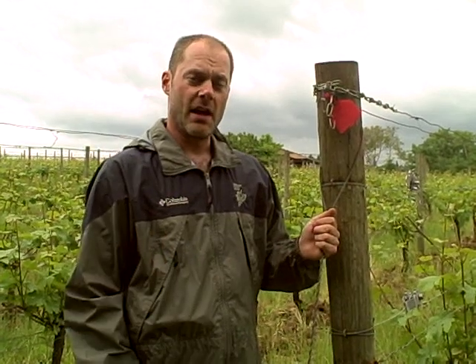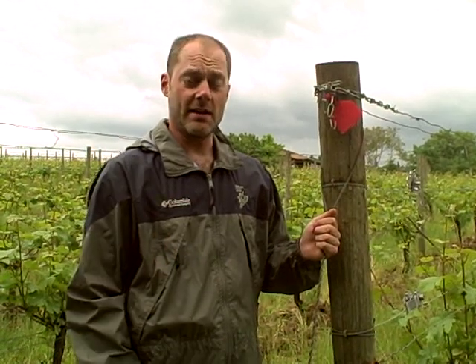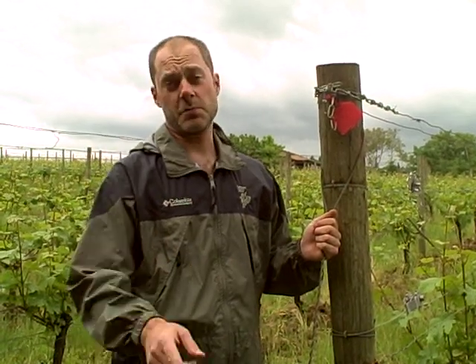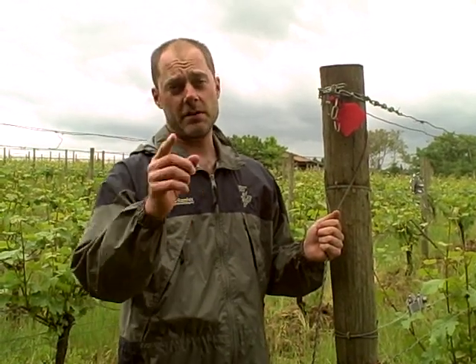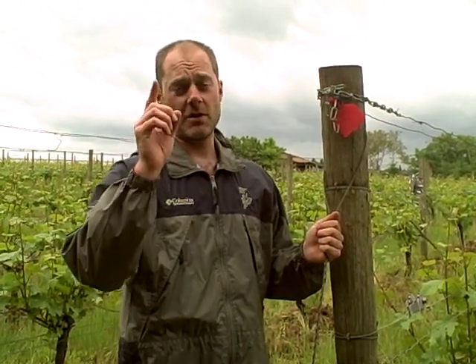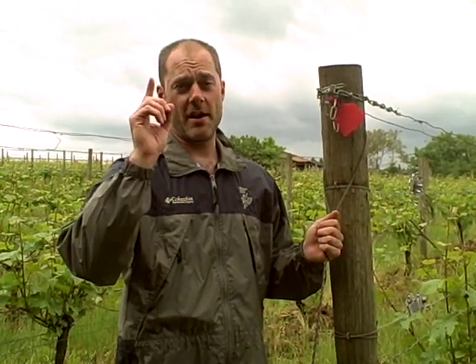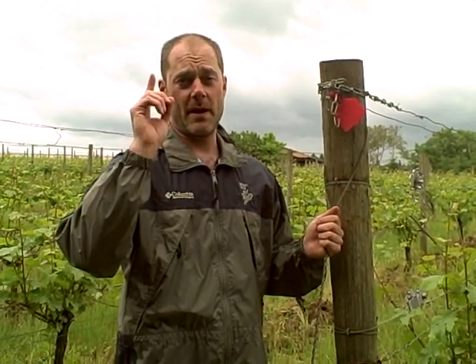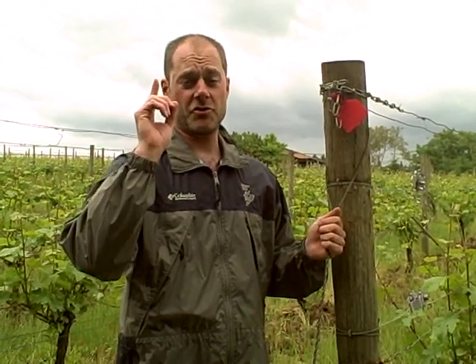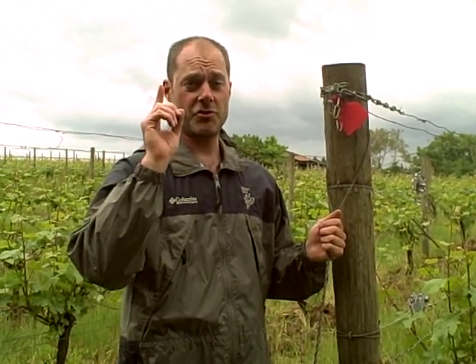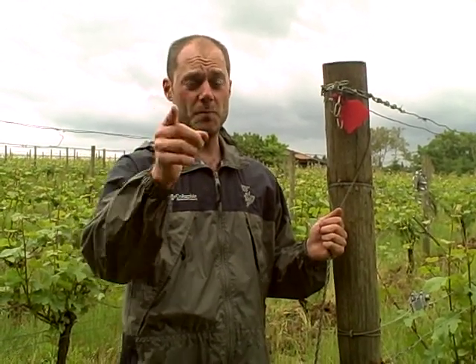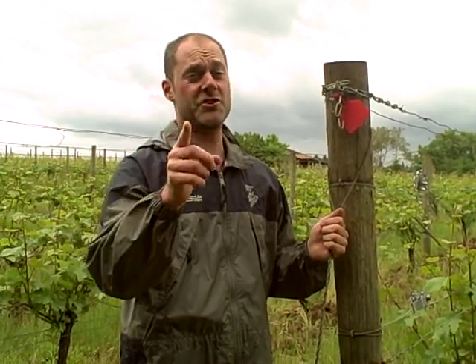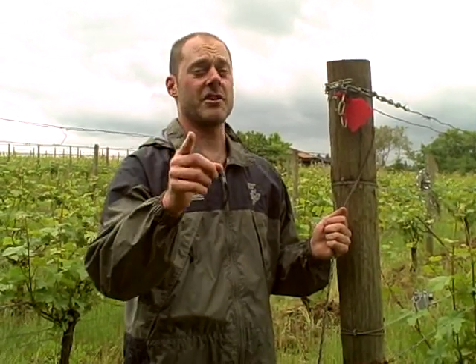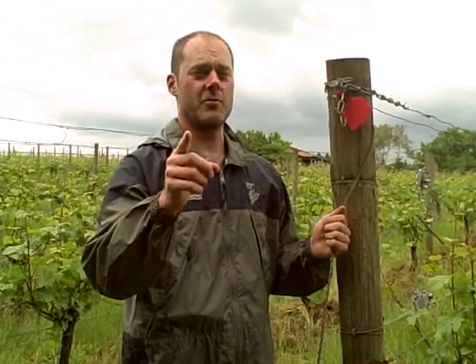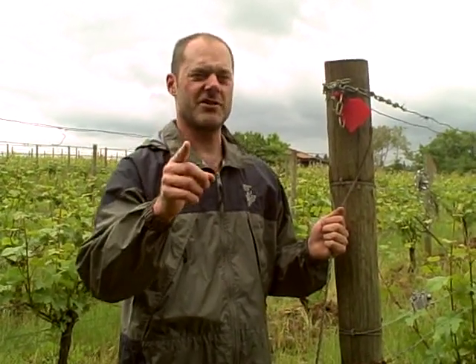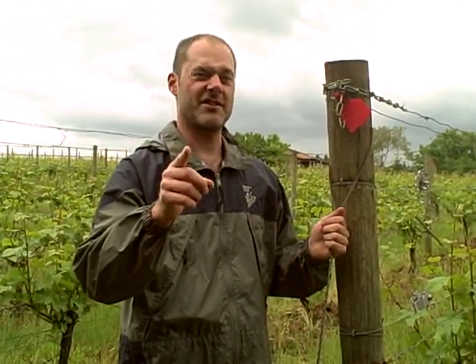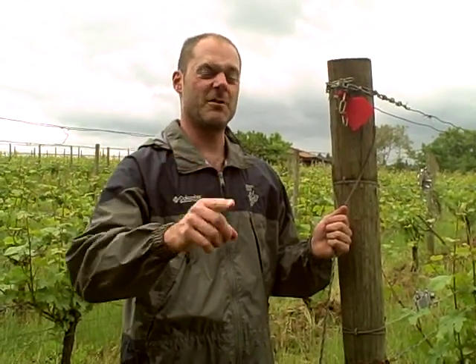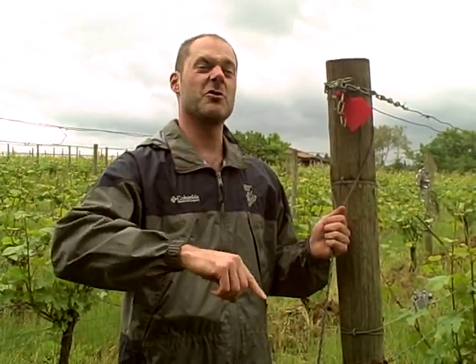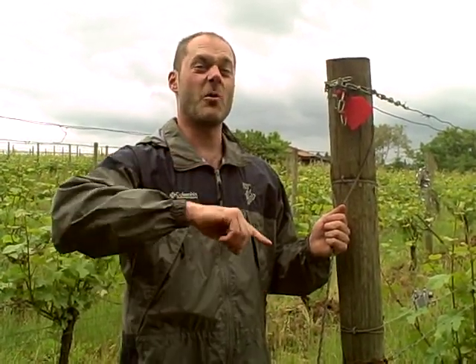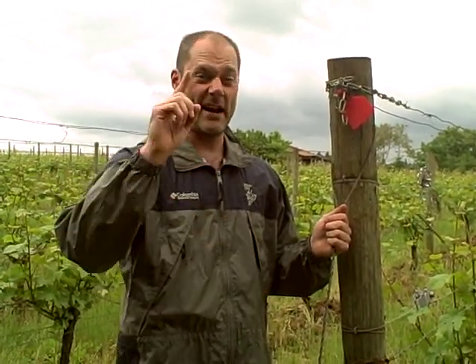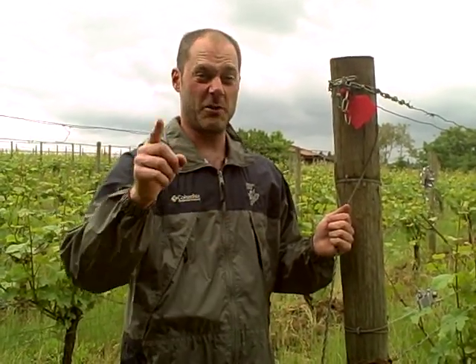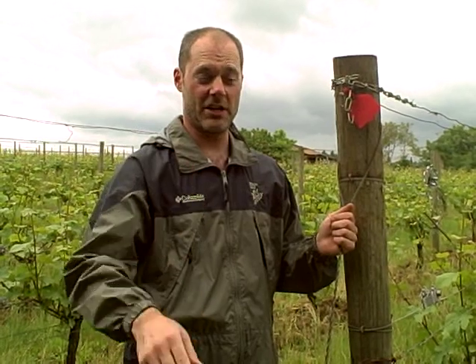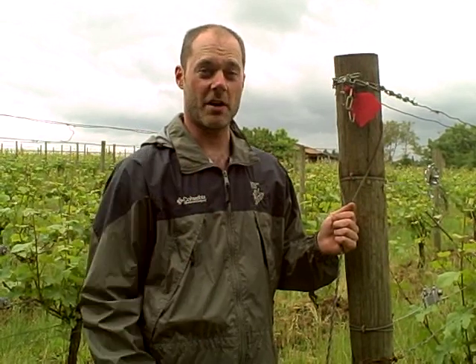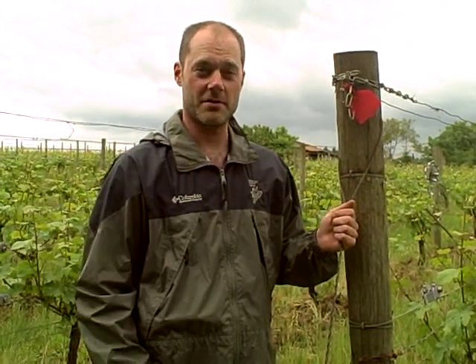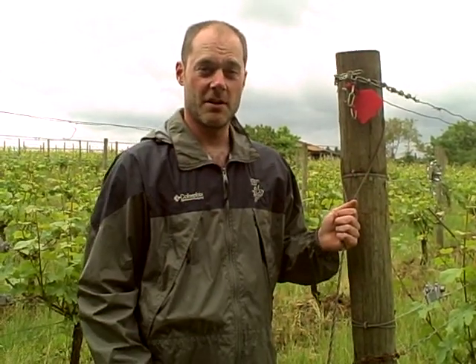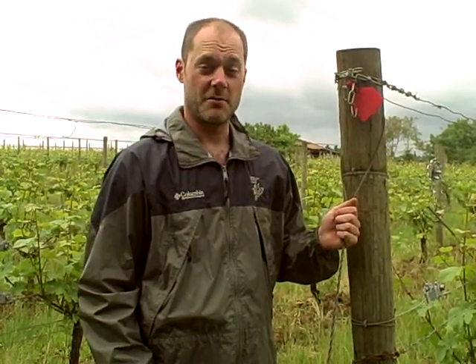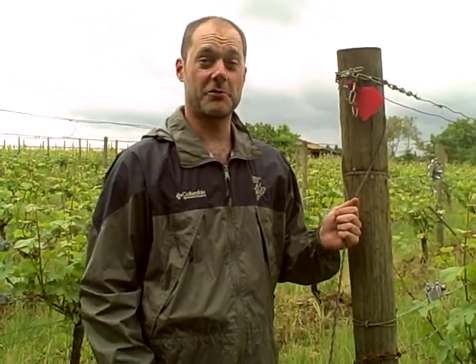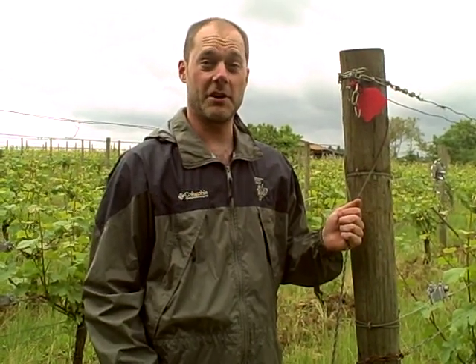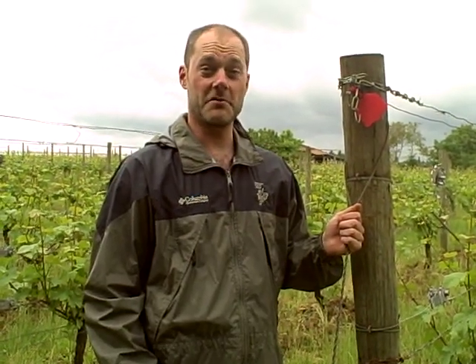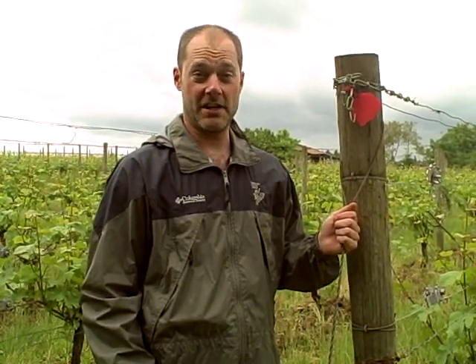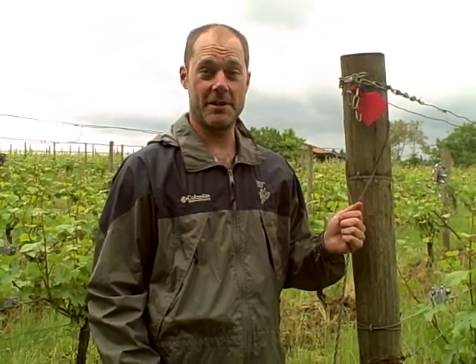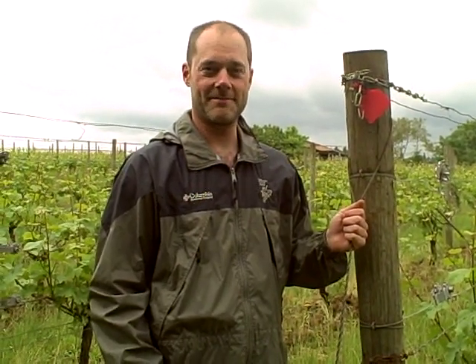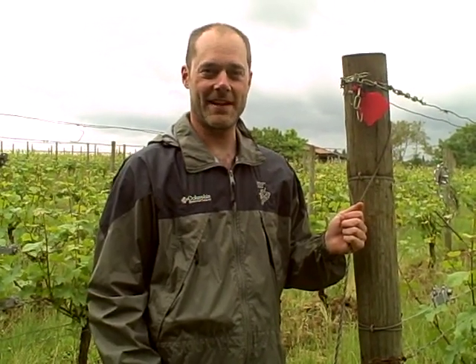Next week we're going to talk about shoot positioning, which is the thing we do right after we do catch wires. Thanks for tuning in, see you next week.